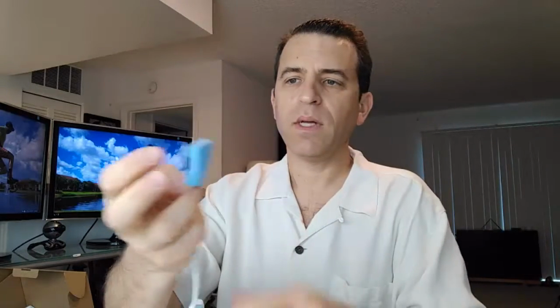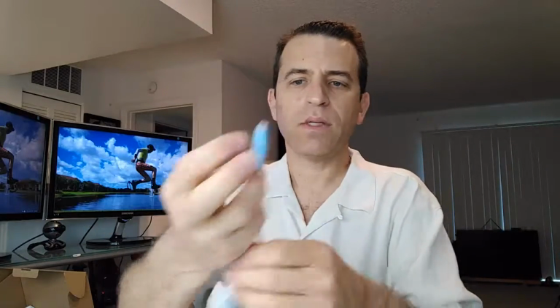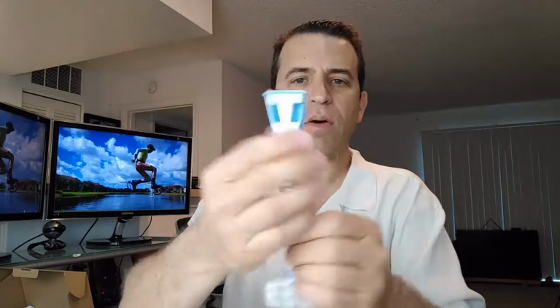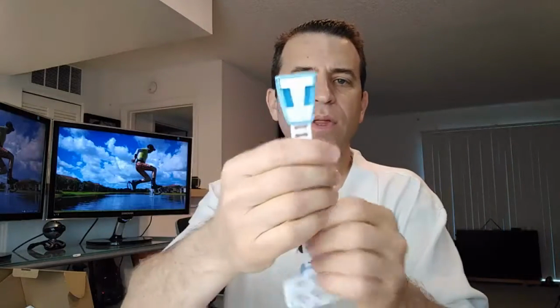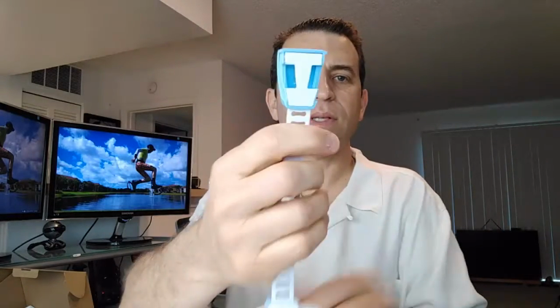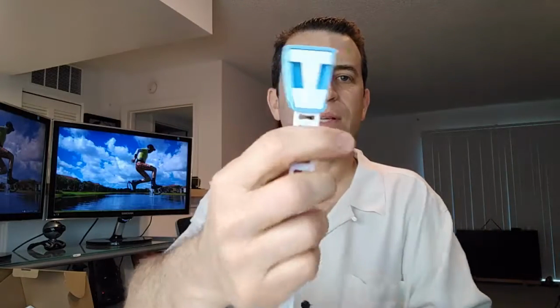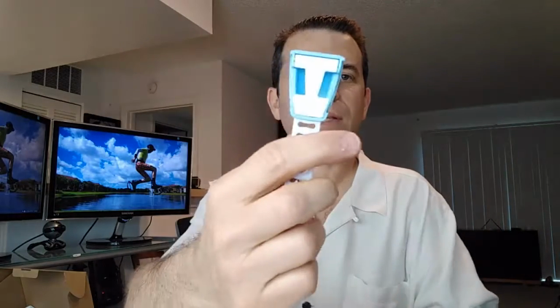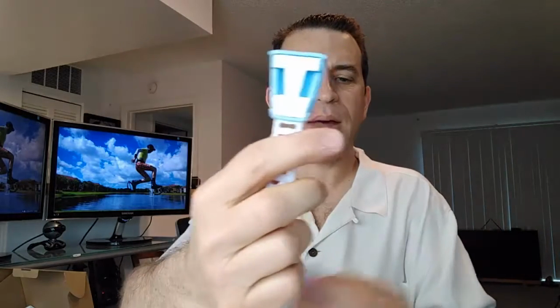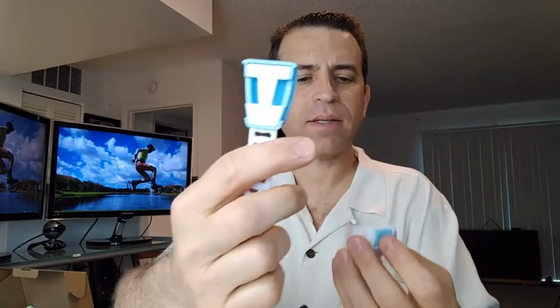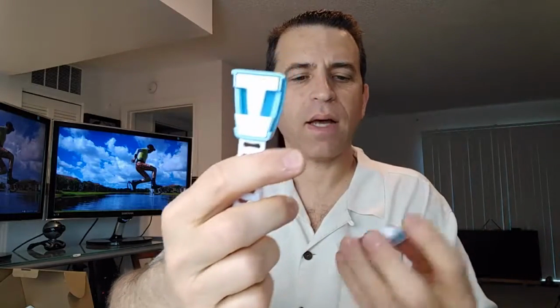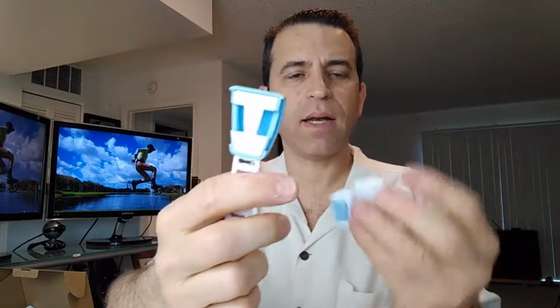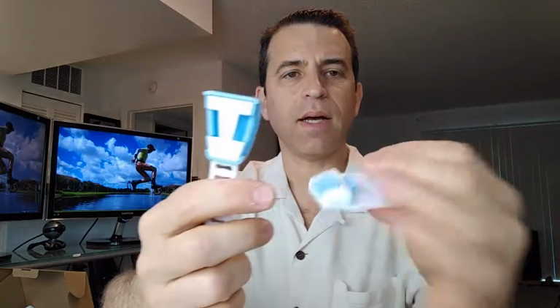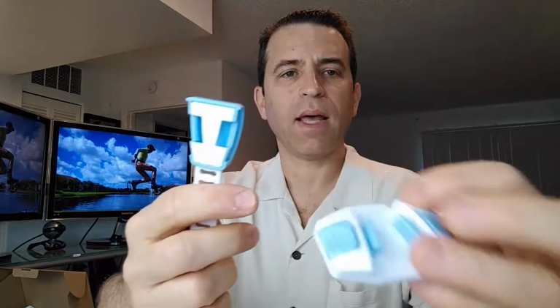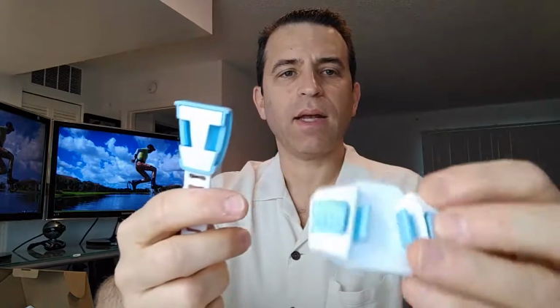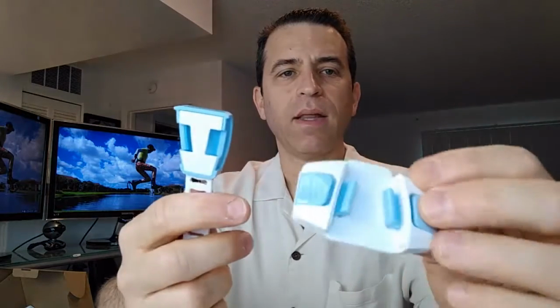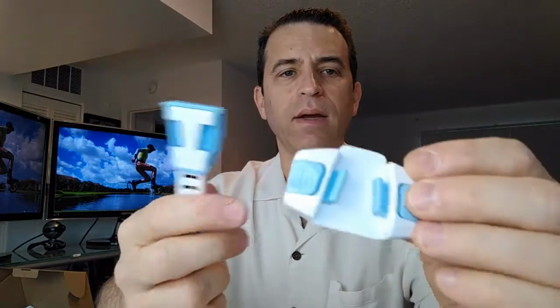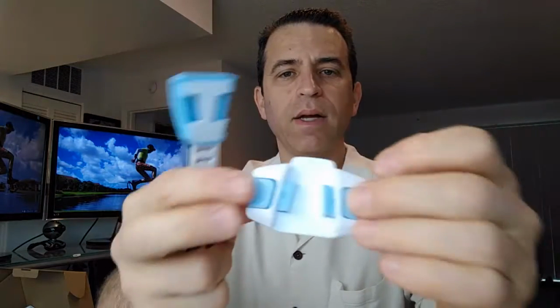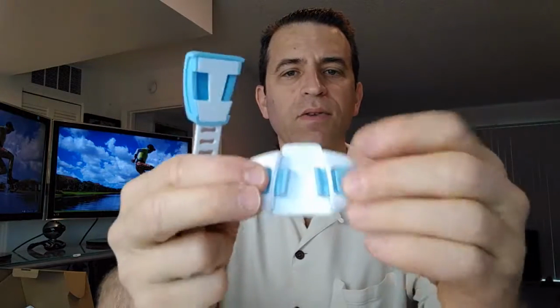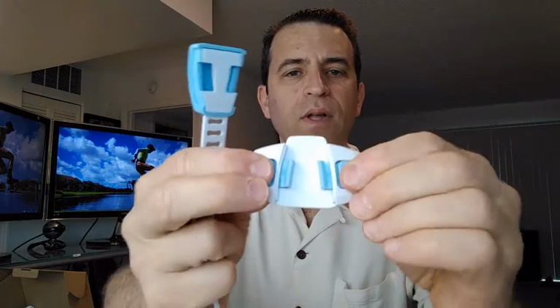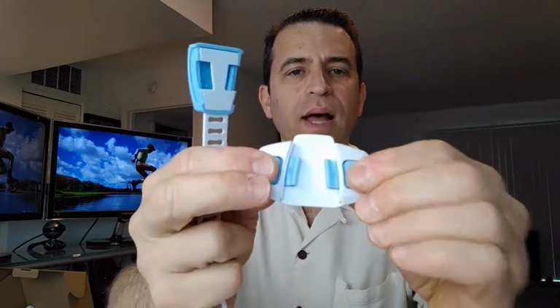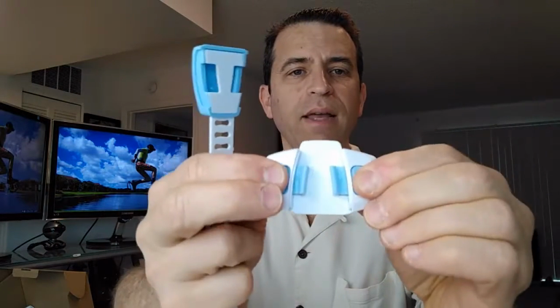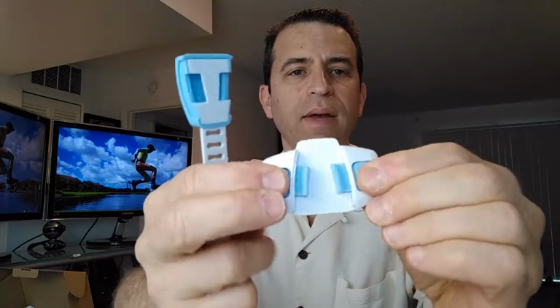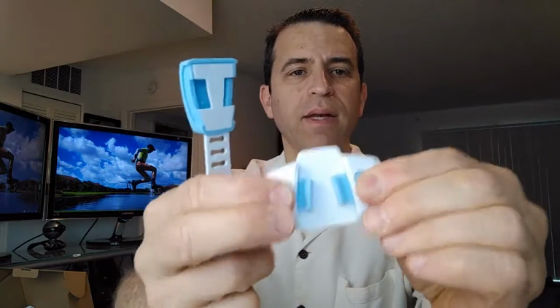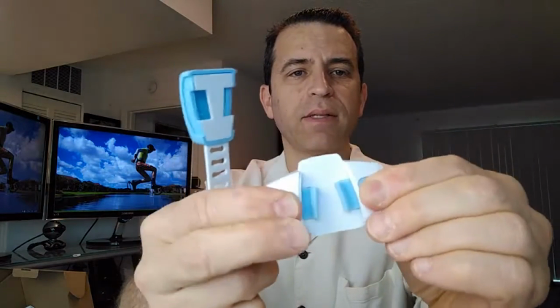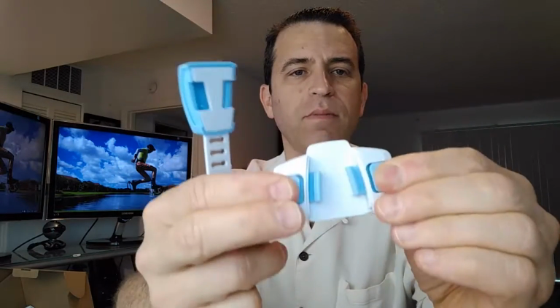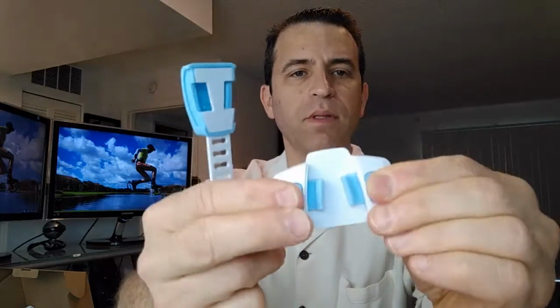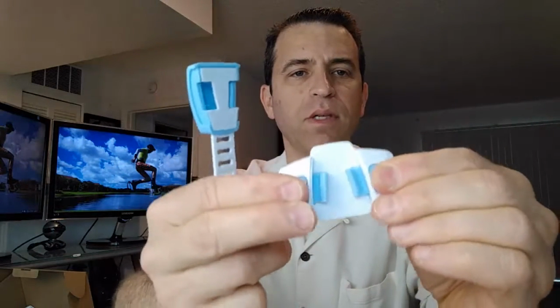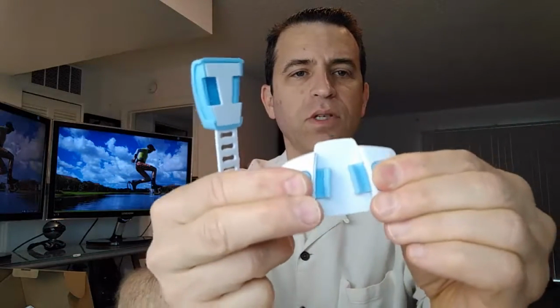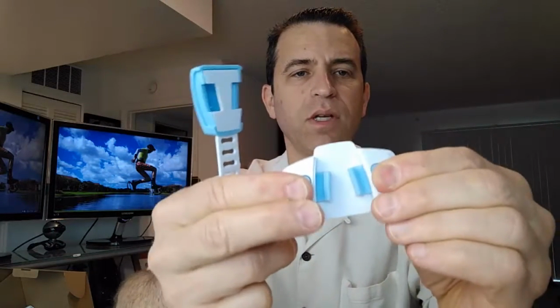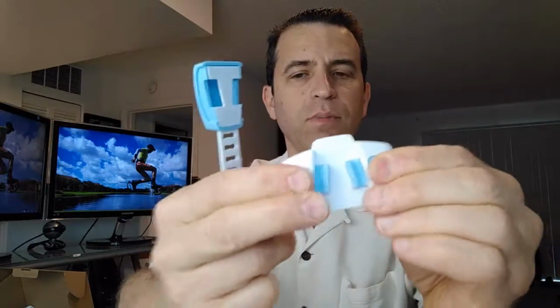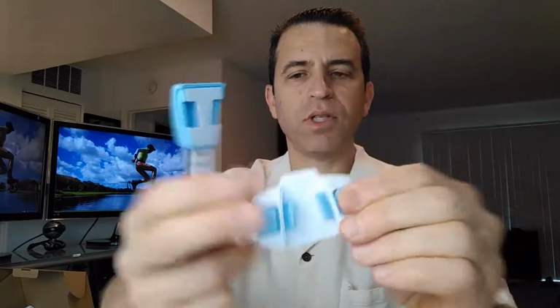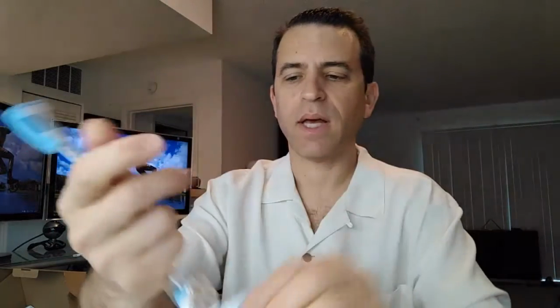This is the backside — there is the locking mechanism. As you can see, you're pushing that.